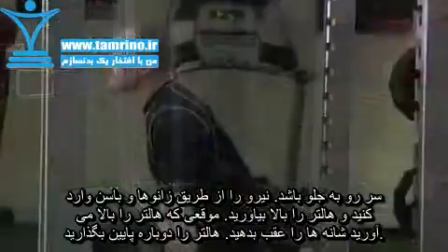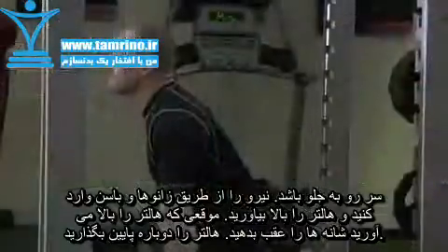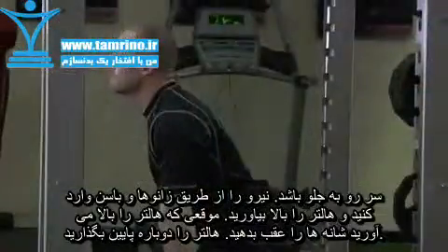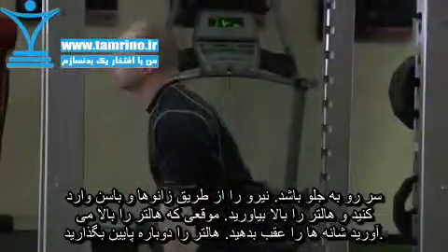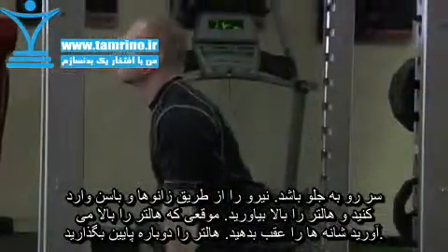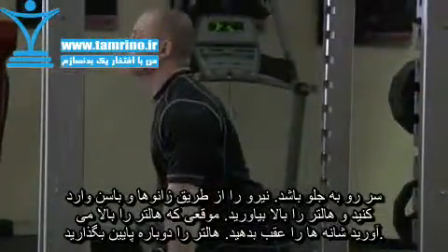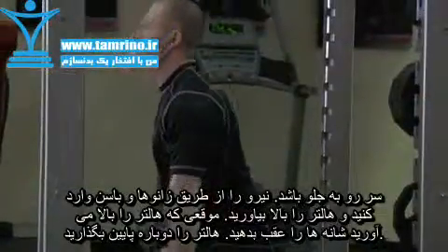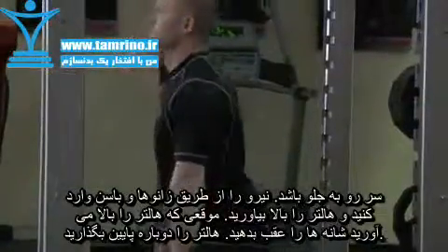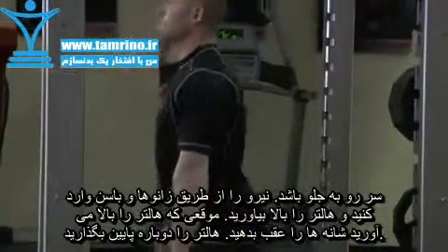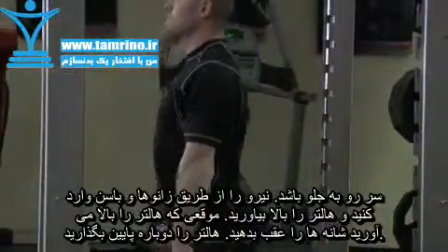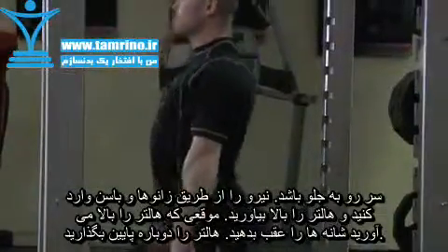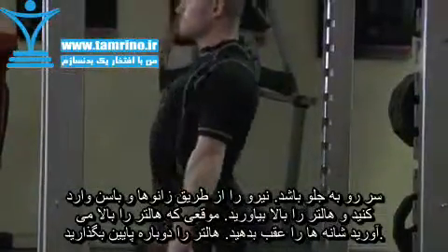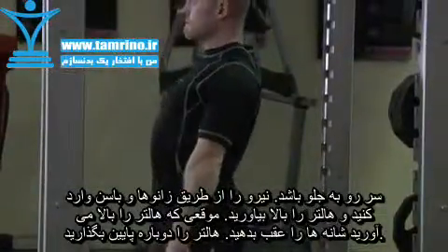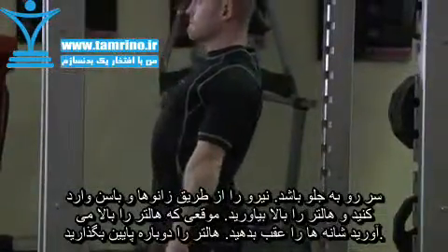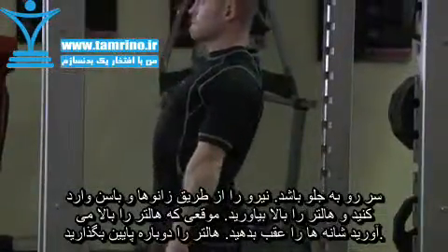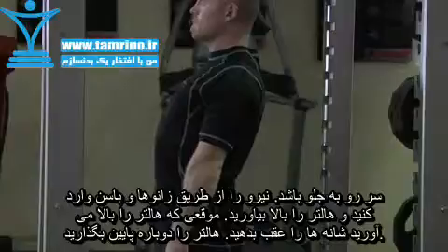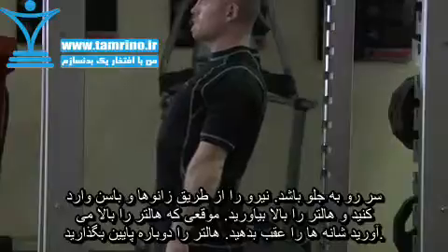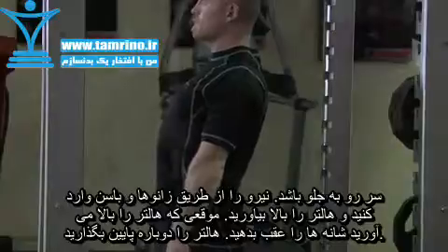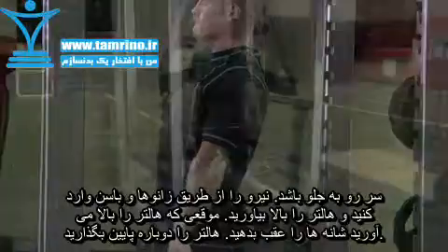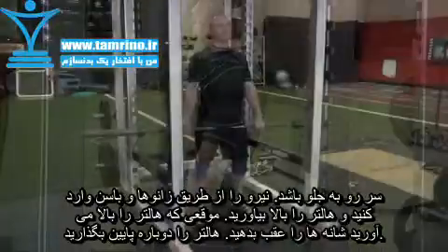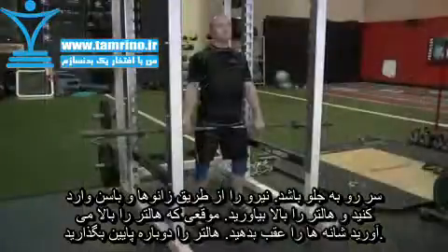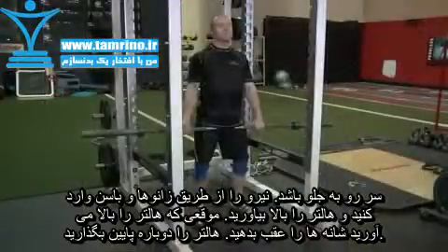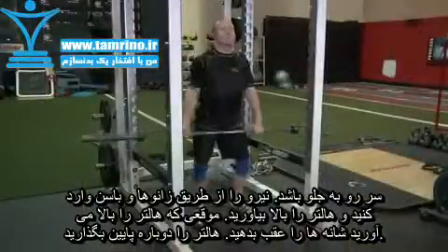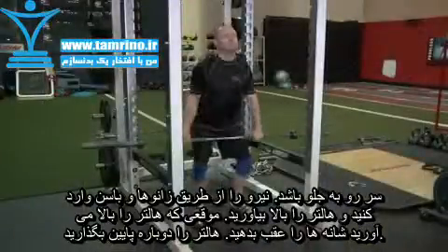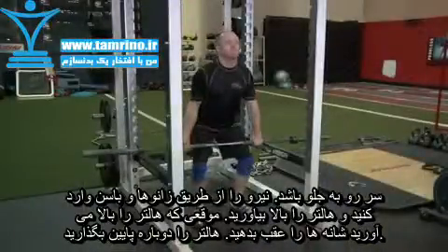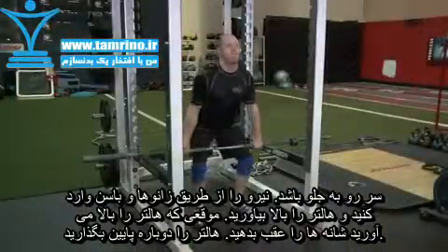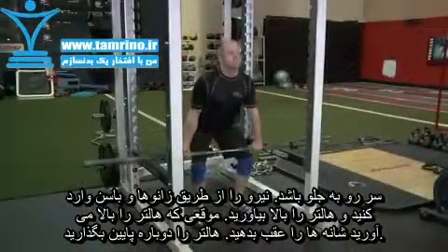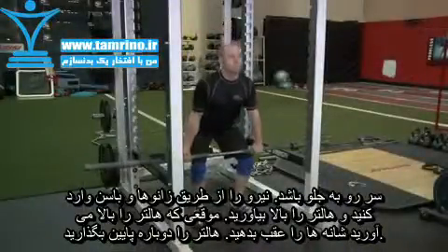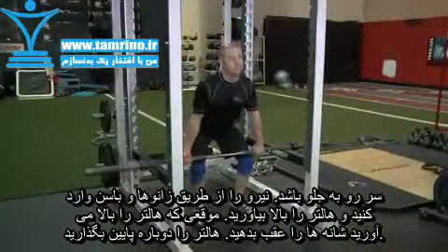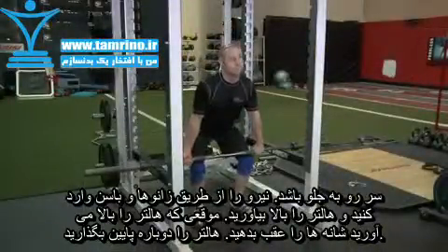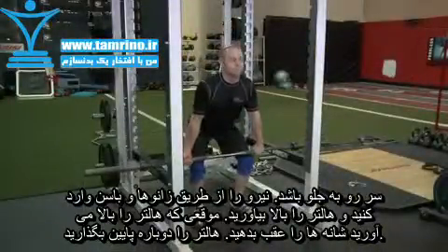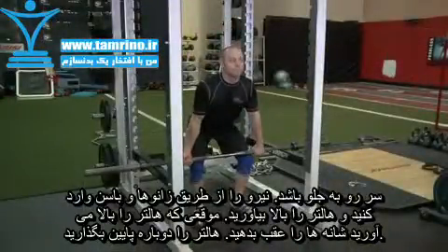Be sure to pull your shoulders back as you complete the movement. Return the weight to the pins and repeat.